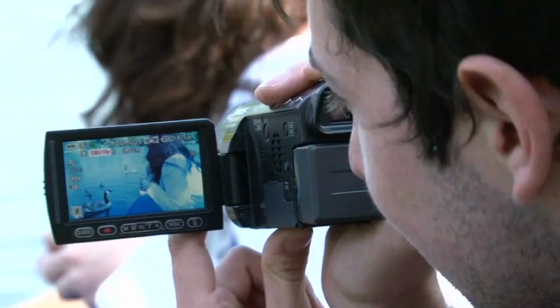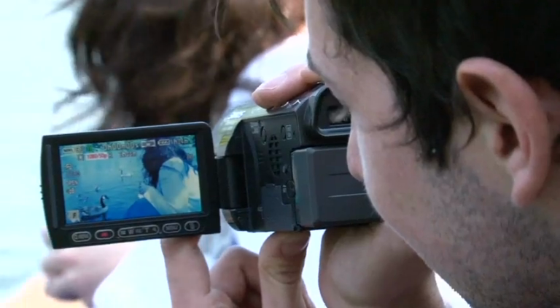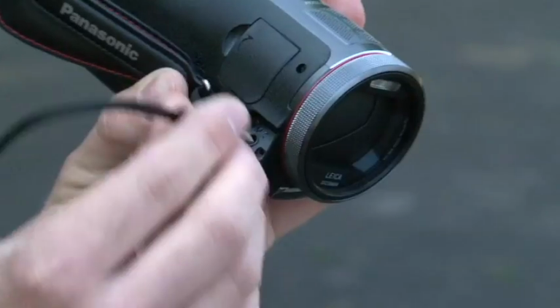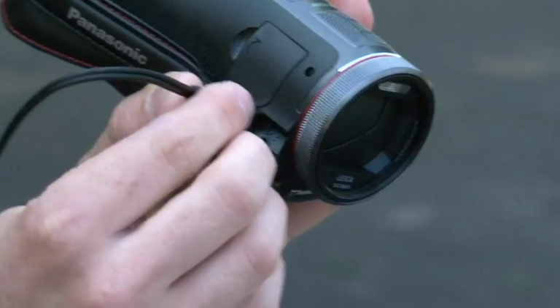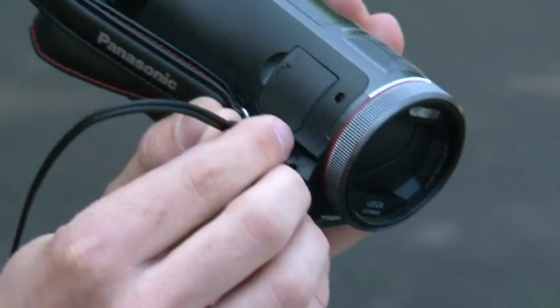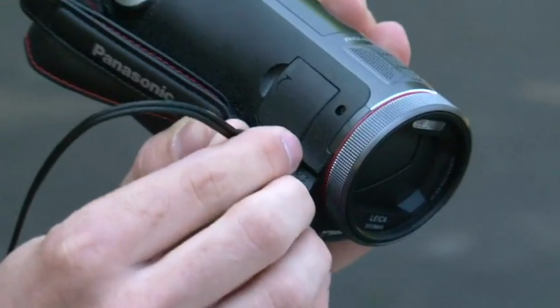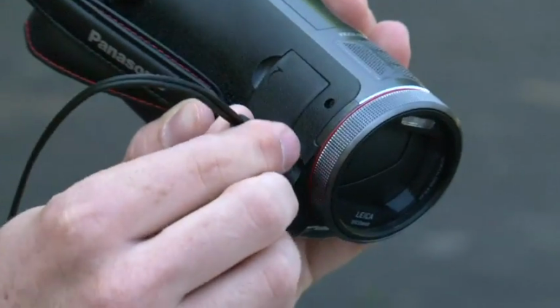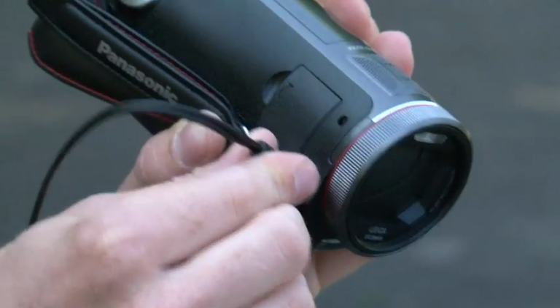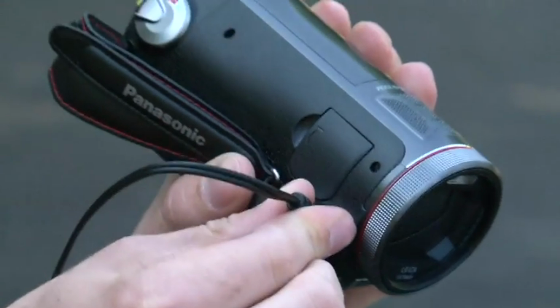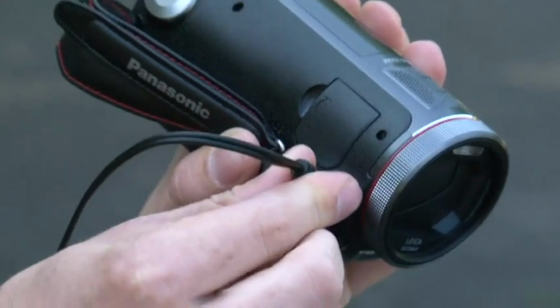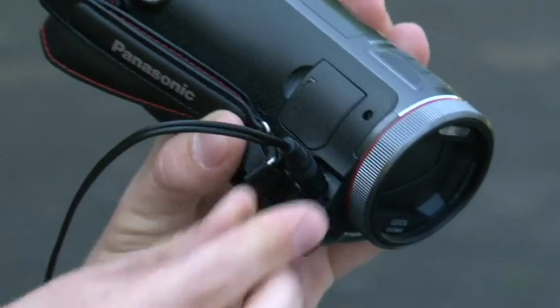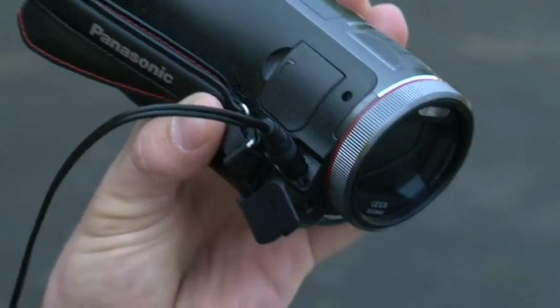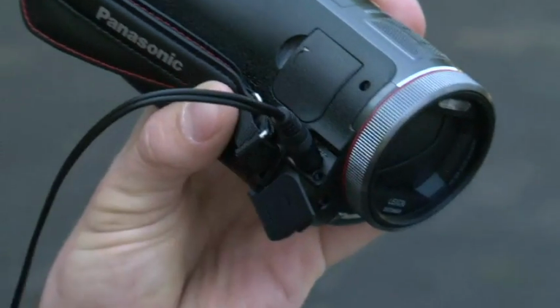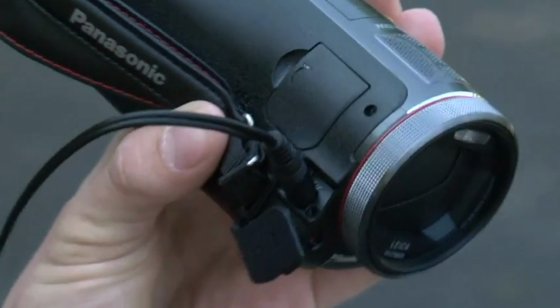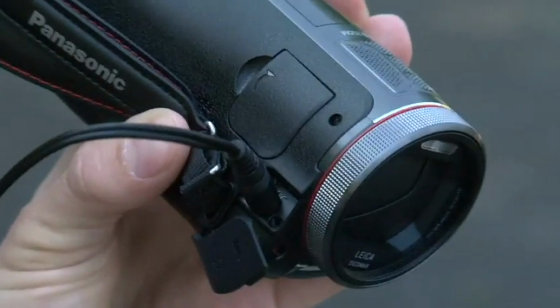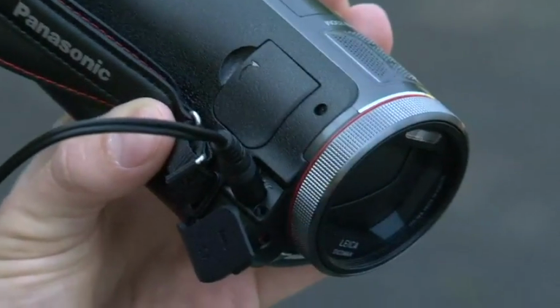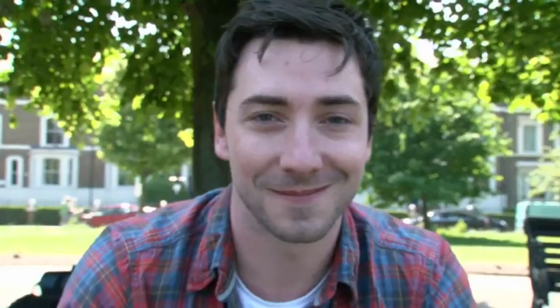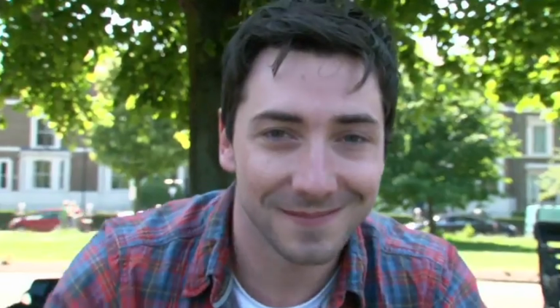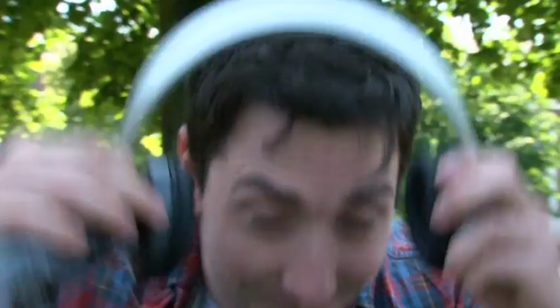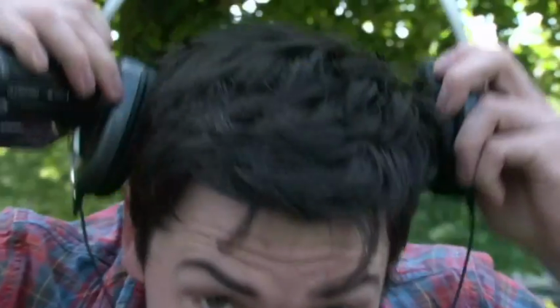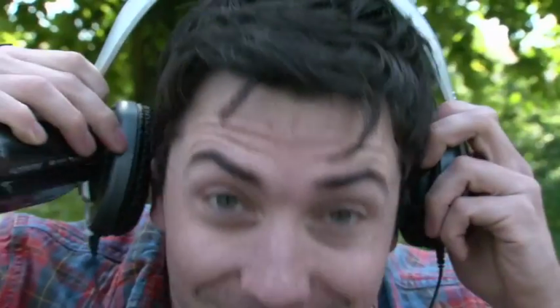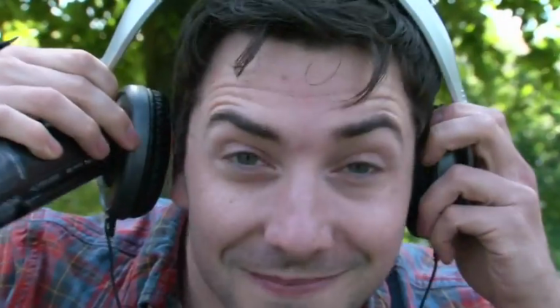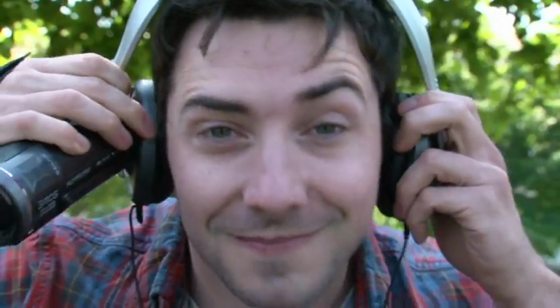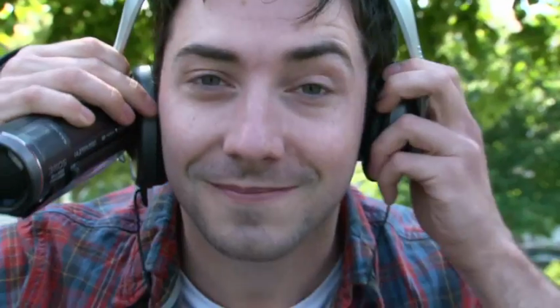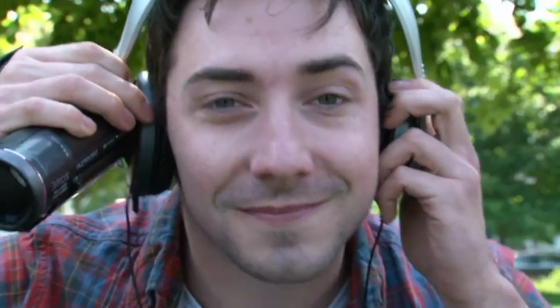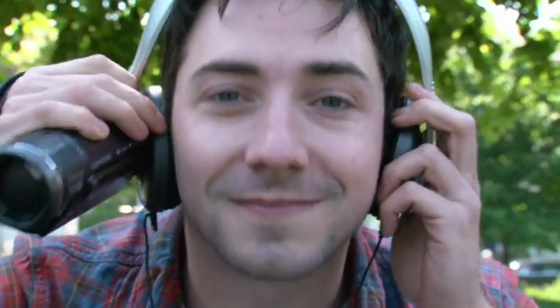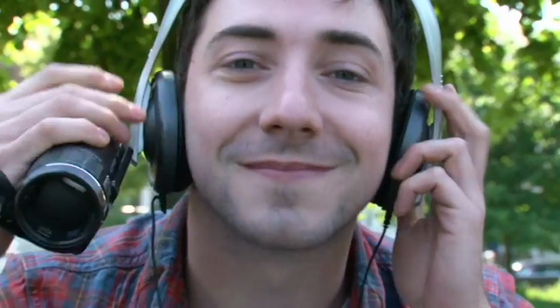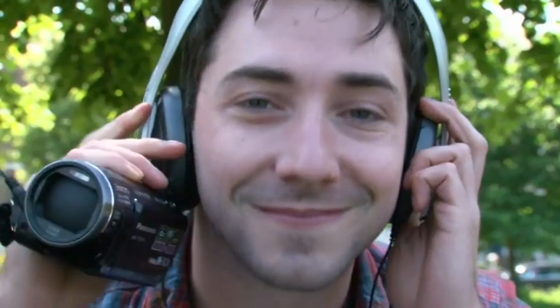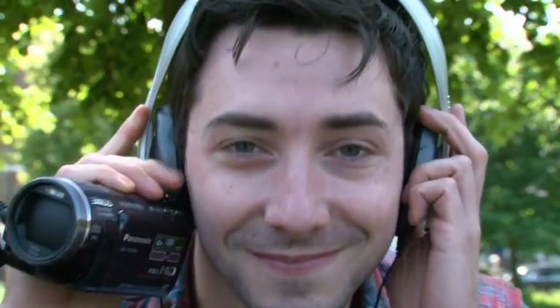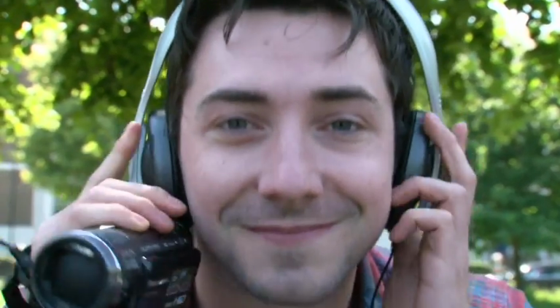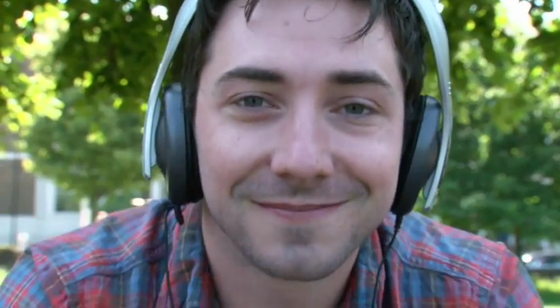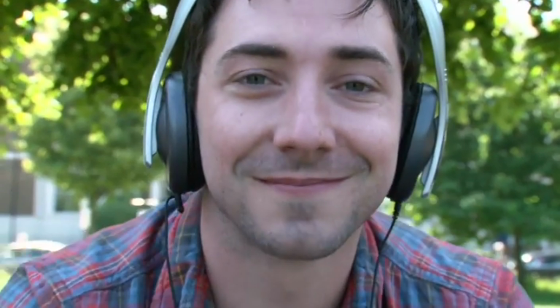The camera also has input sockets for external microphones and headphones, allowing you to use more sensitive equipment if your shoot requires it.